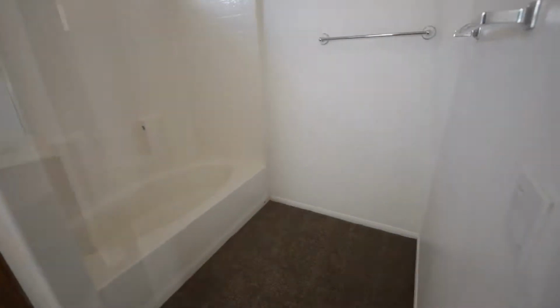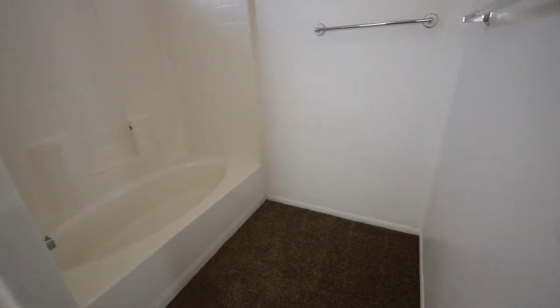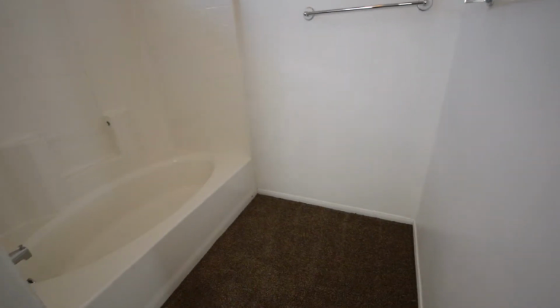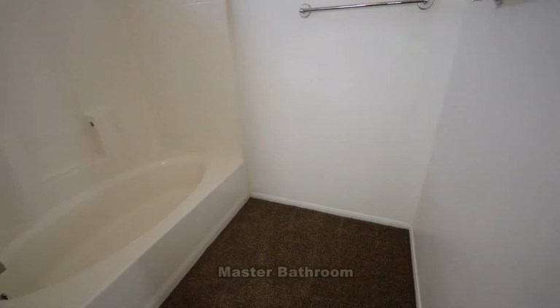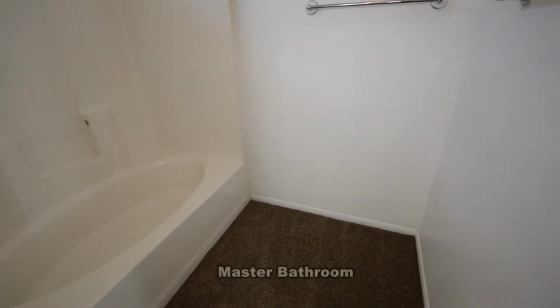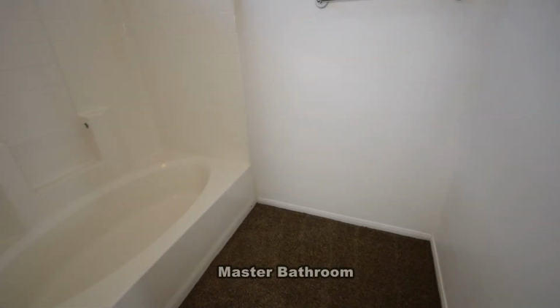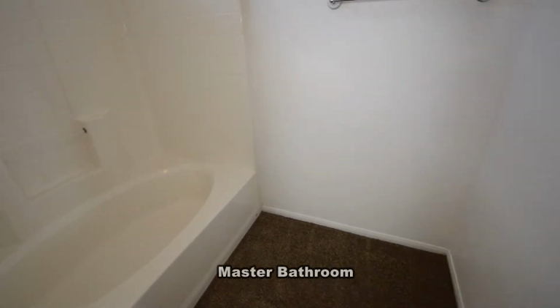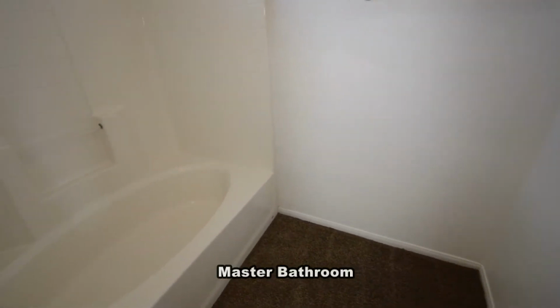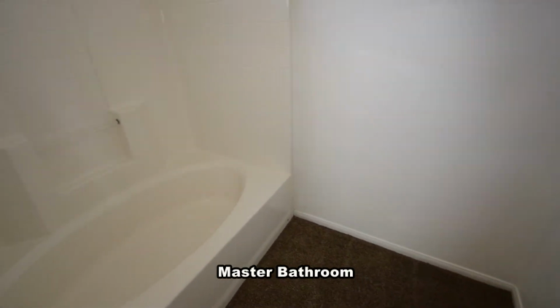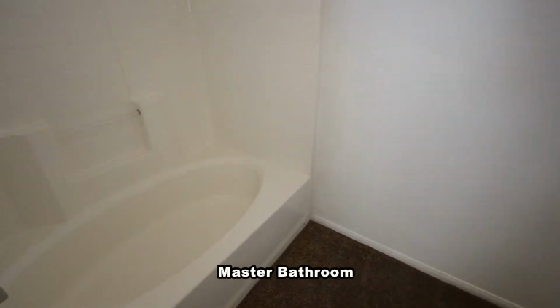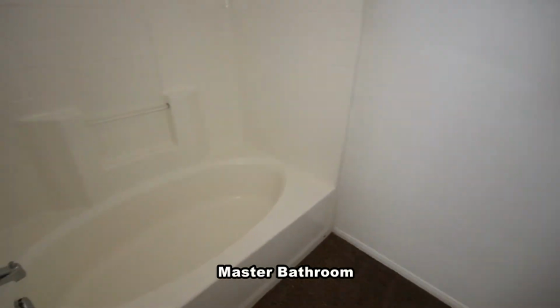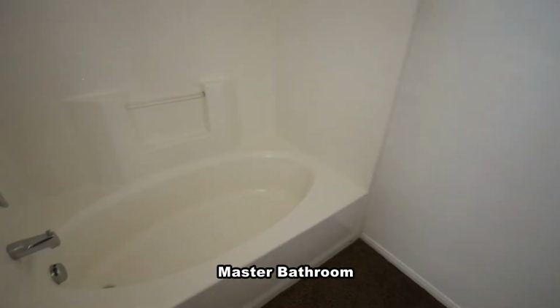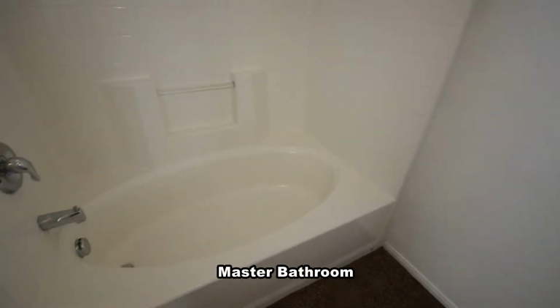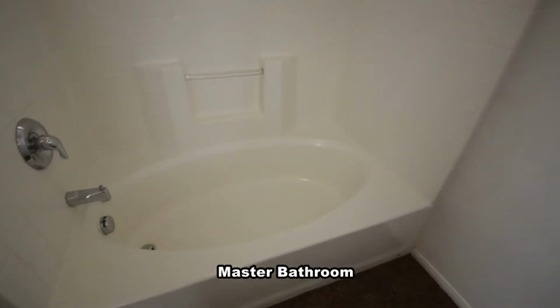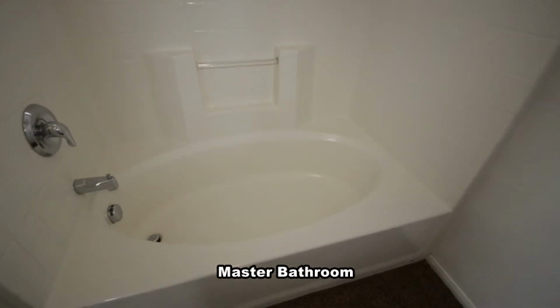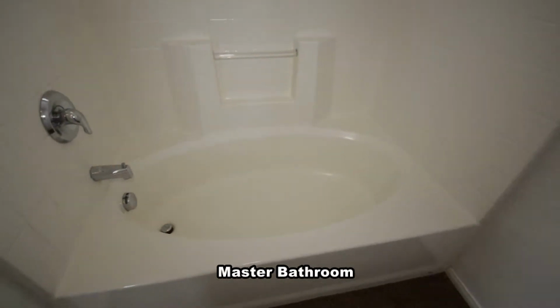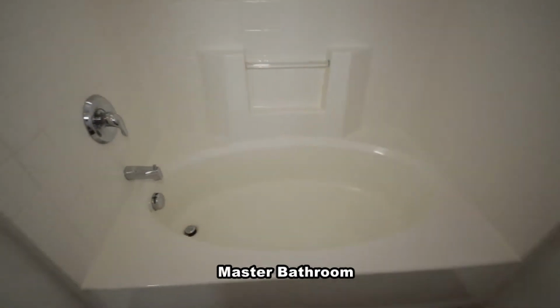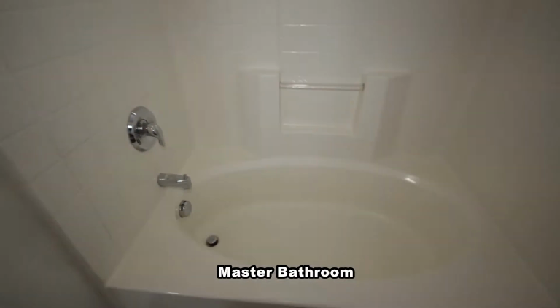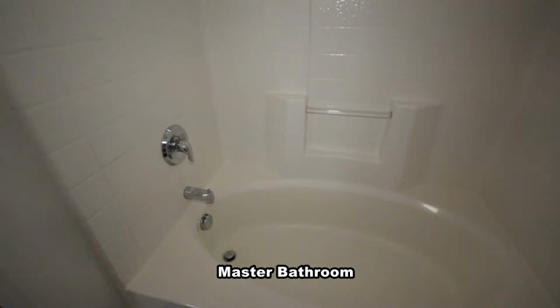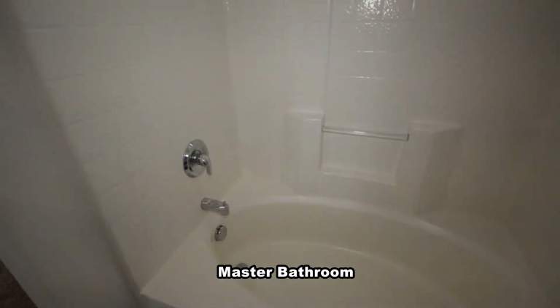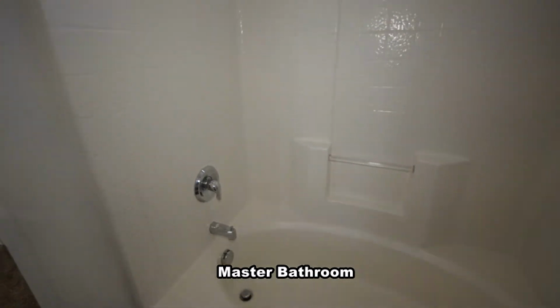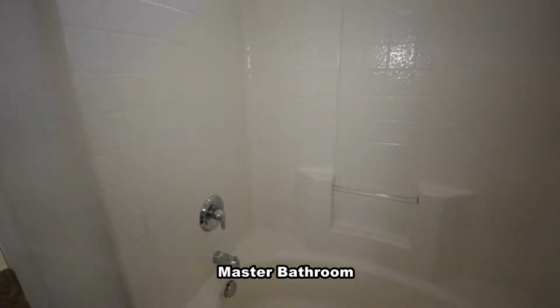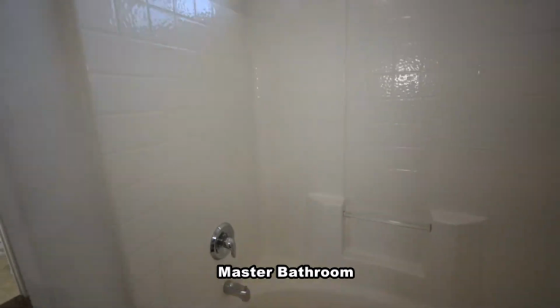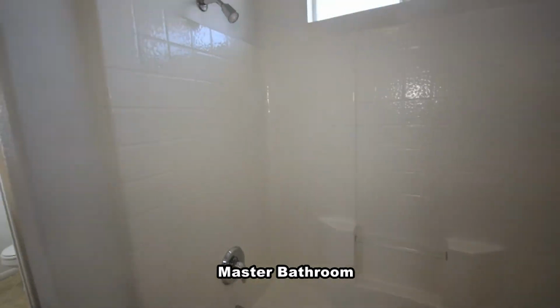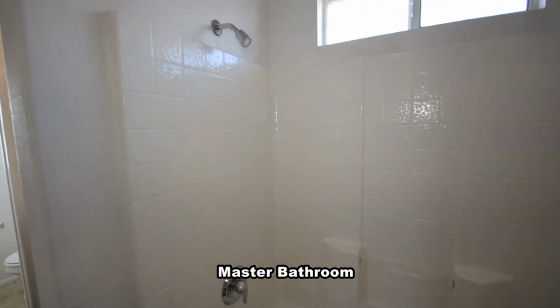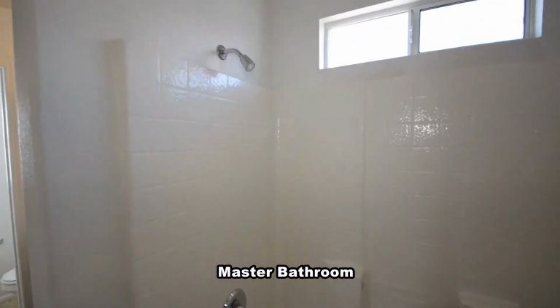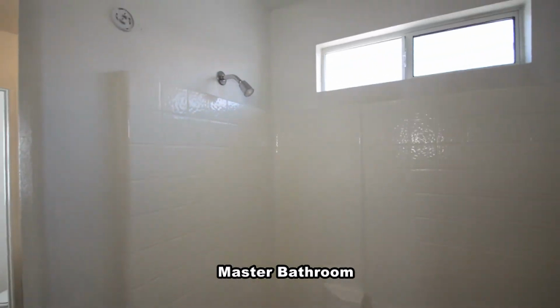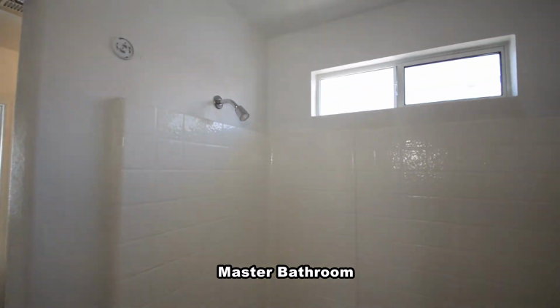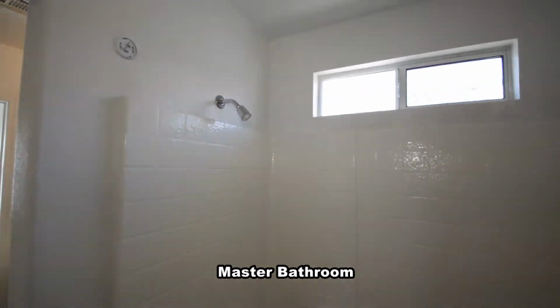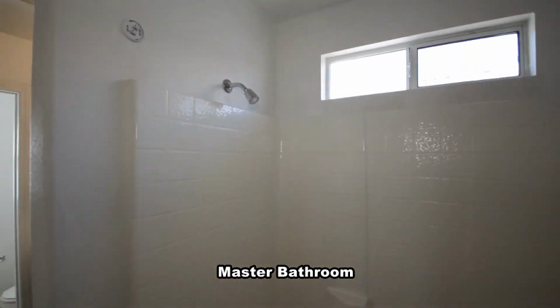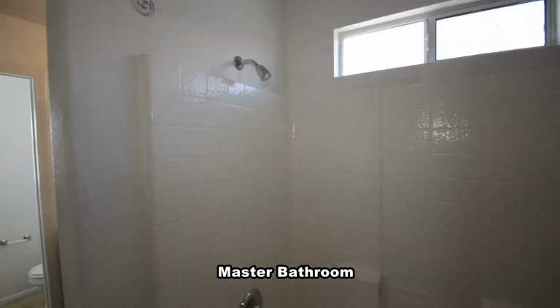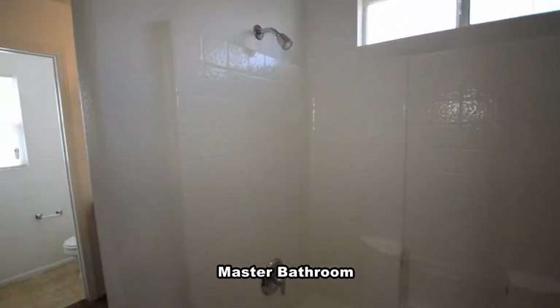The master bathroom has a tub shower combo, double sink vanity, and a separate water closet.